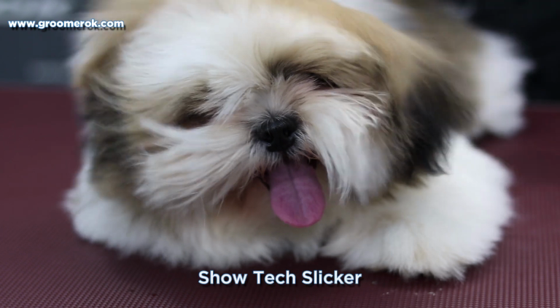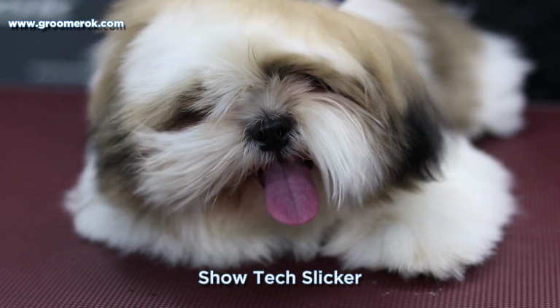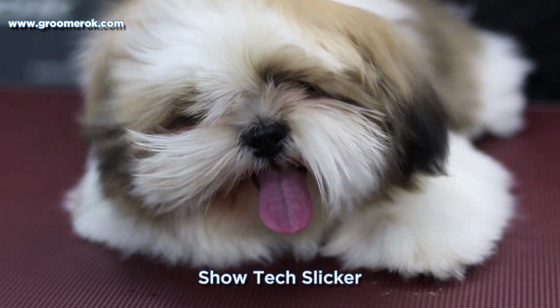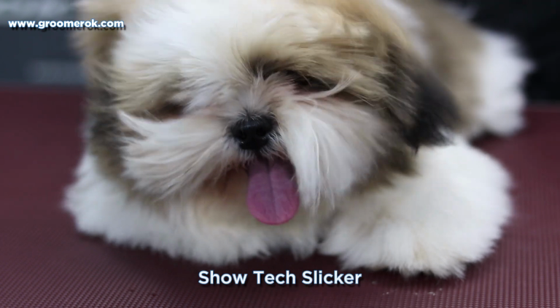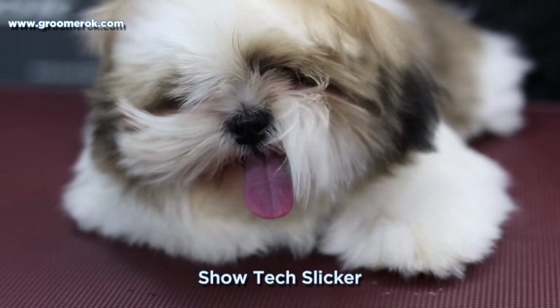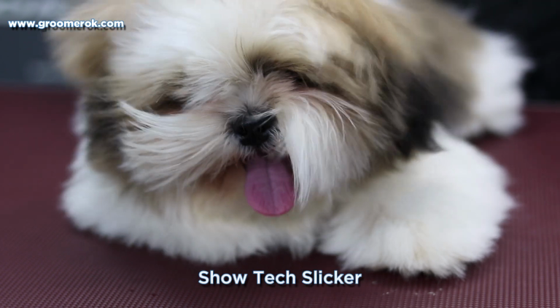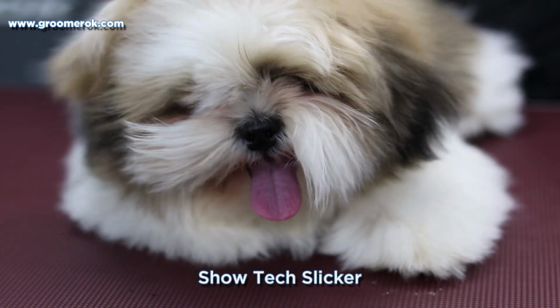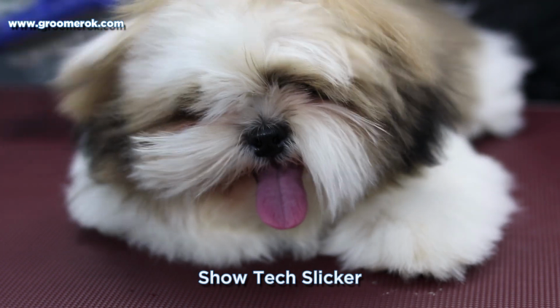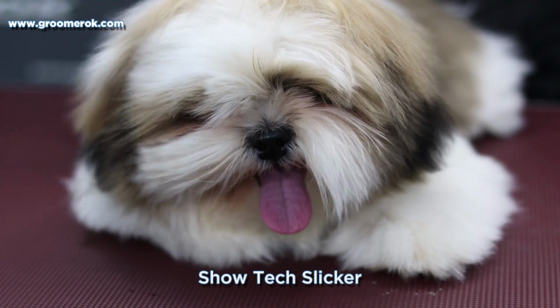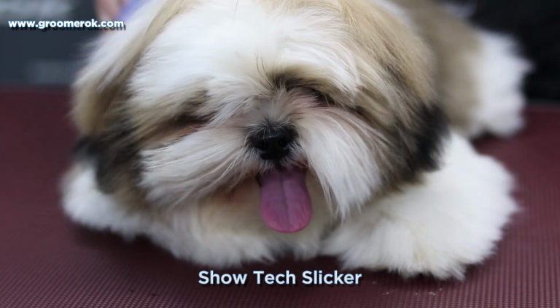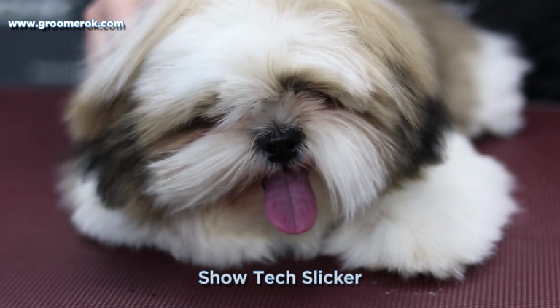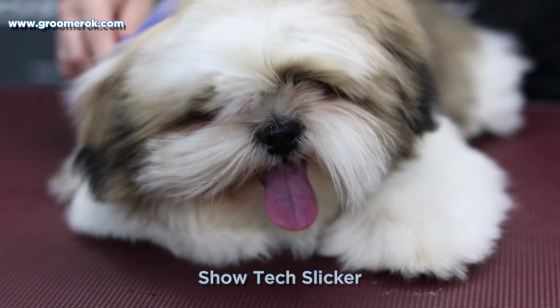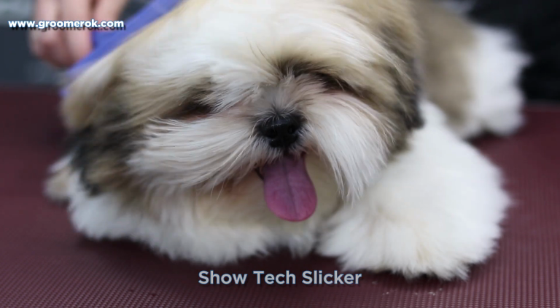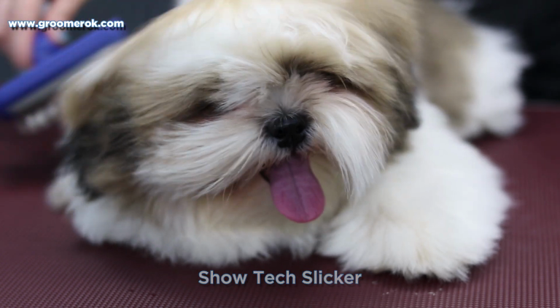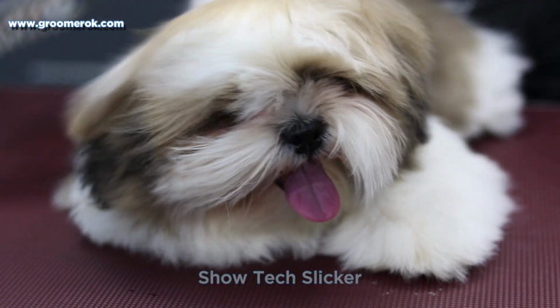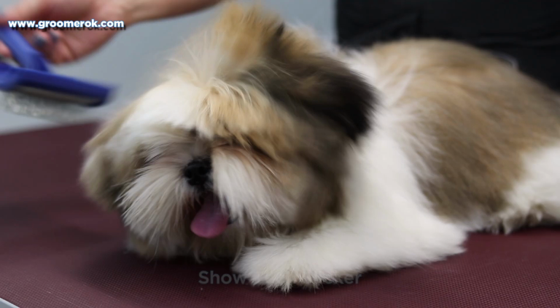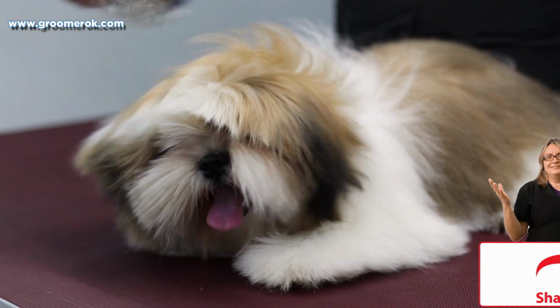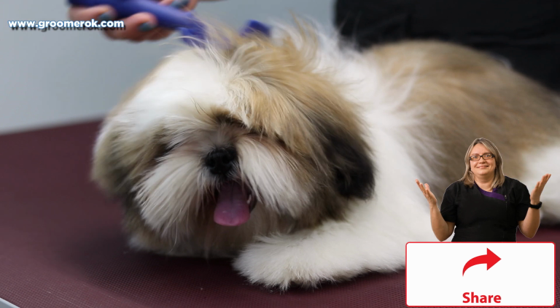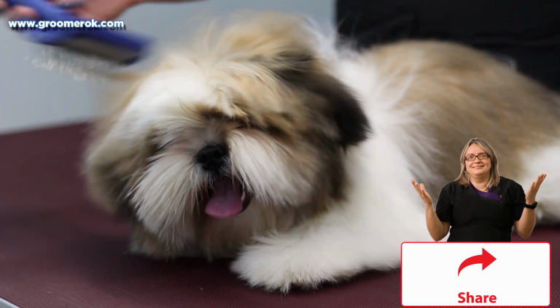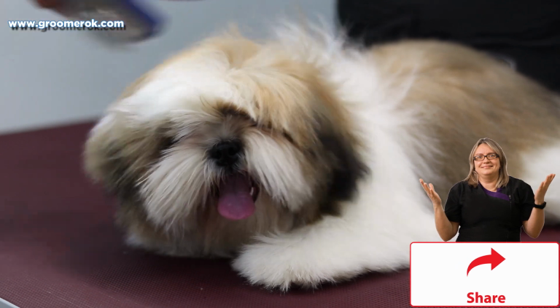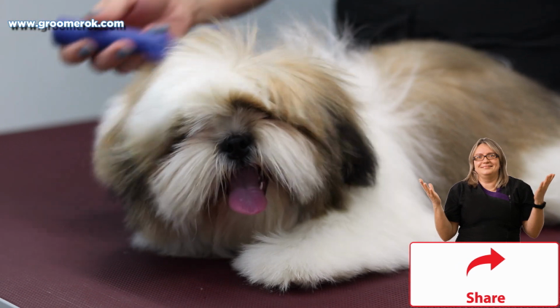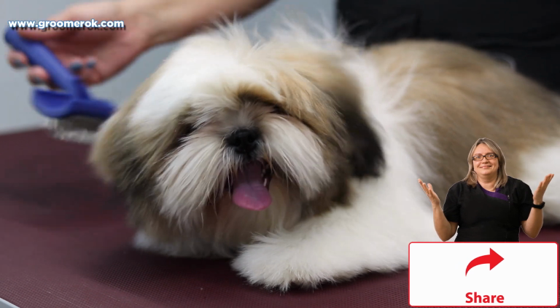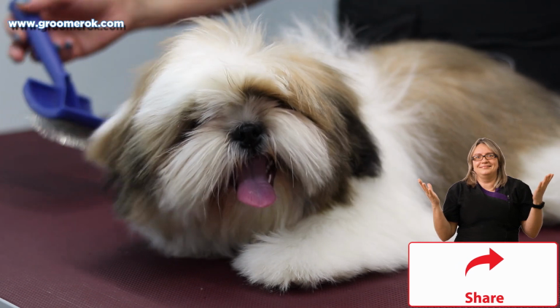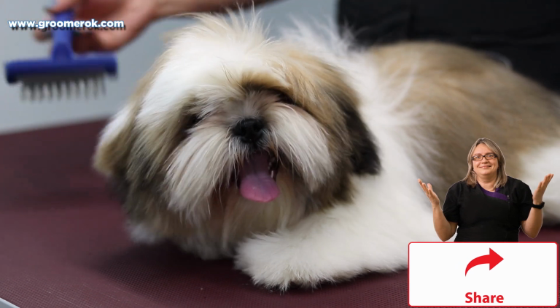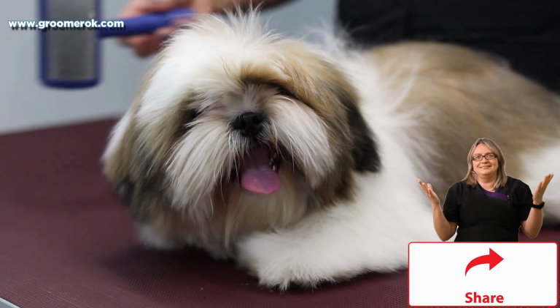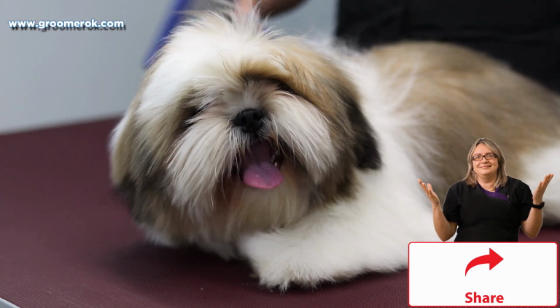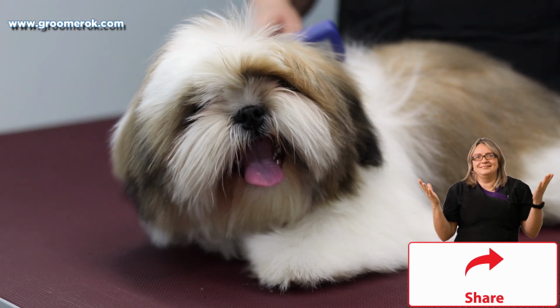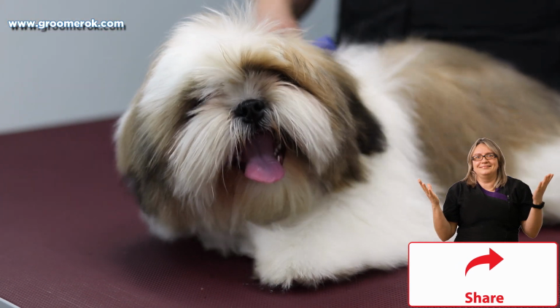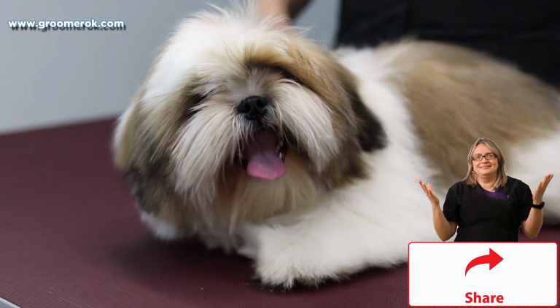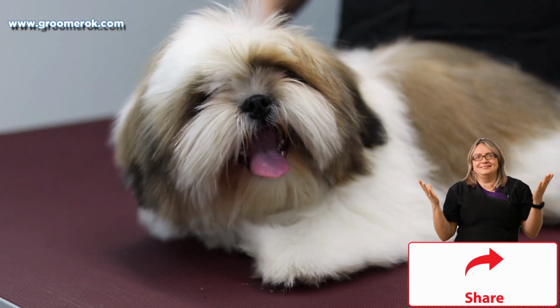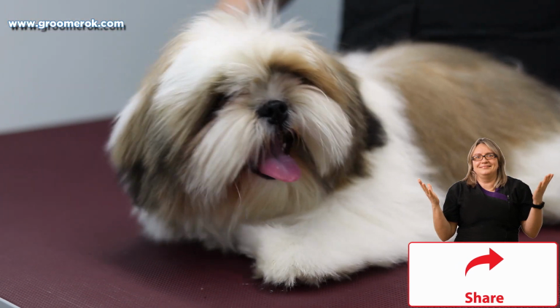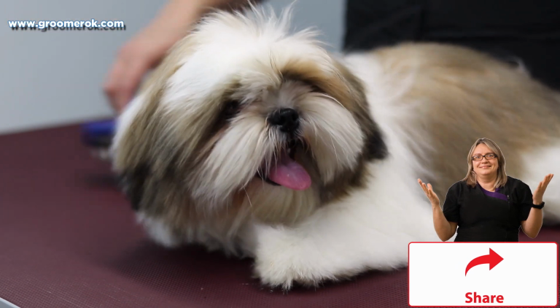These dogs have a long and thick coat, so I'm using a slicker with long and soft teeth.